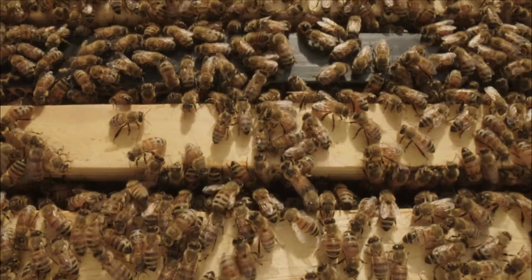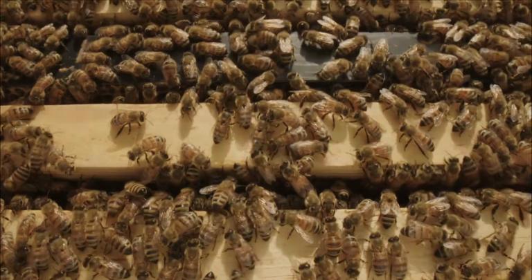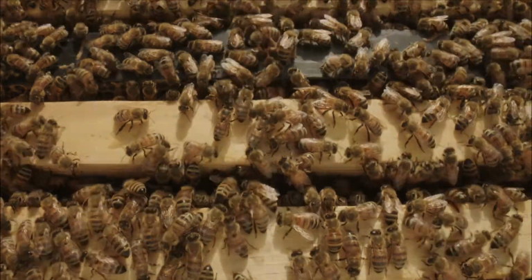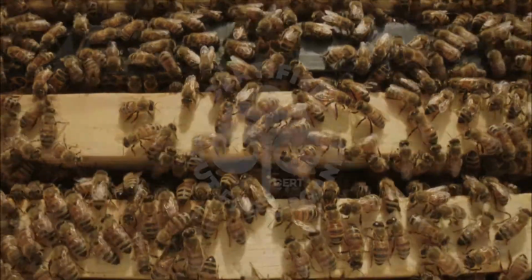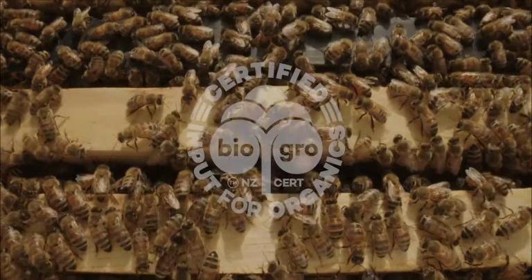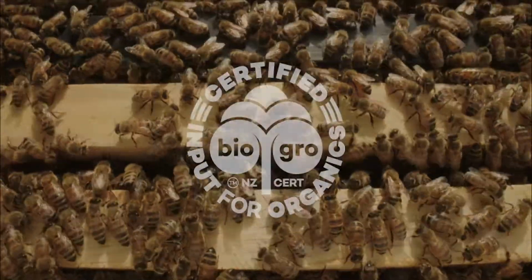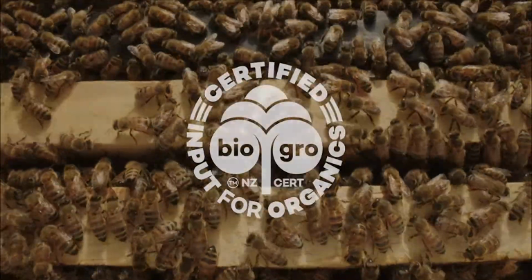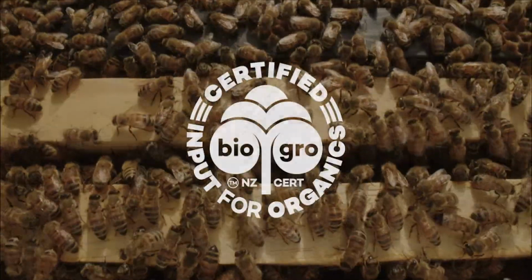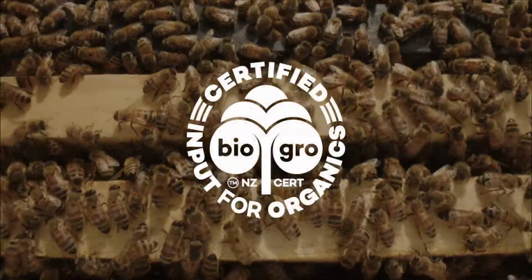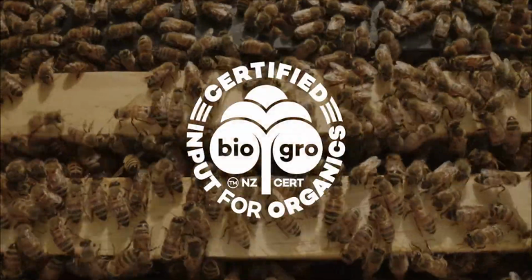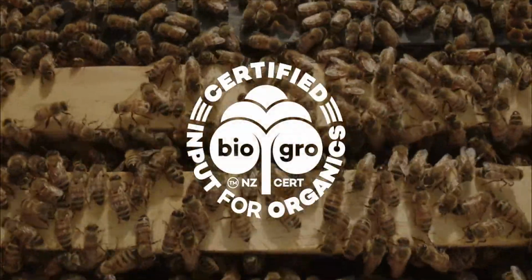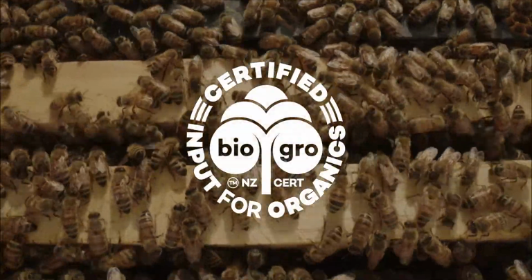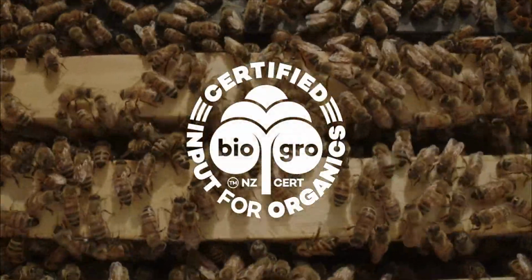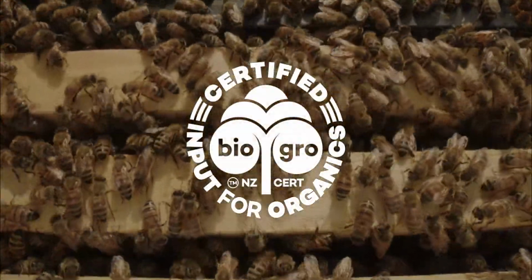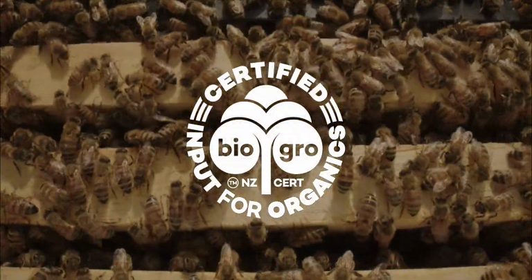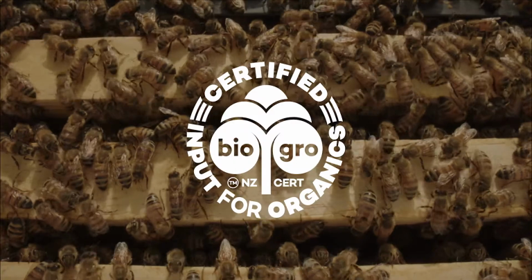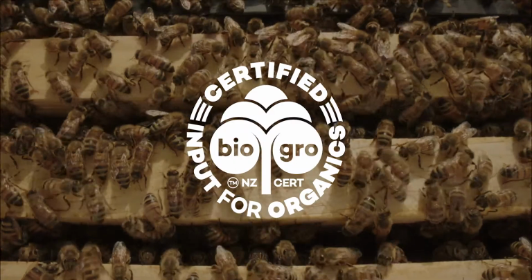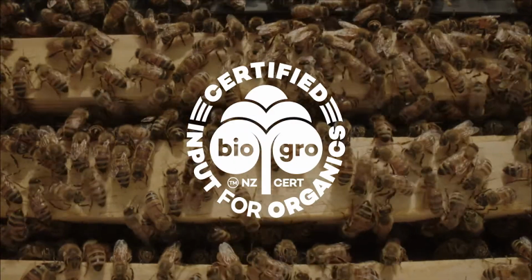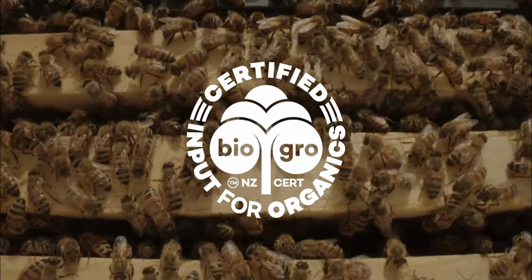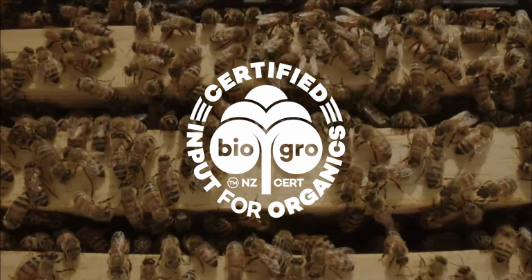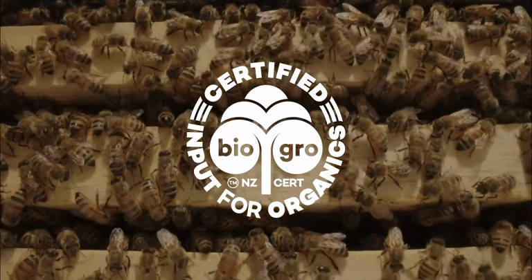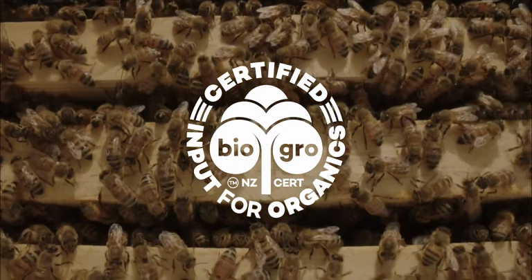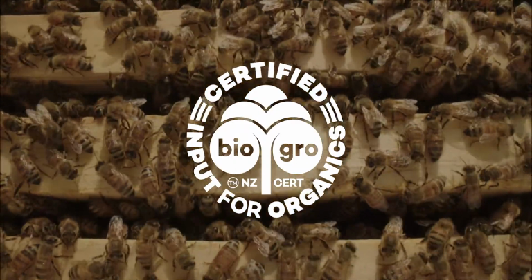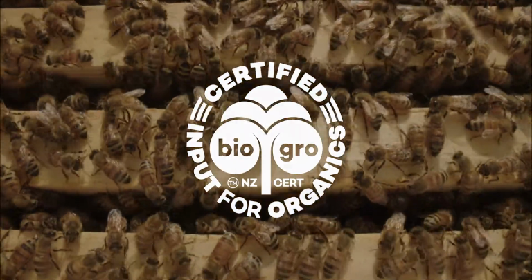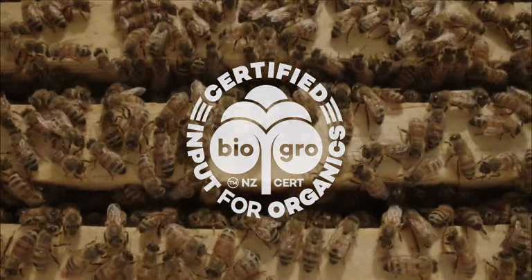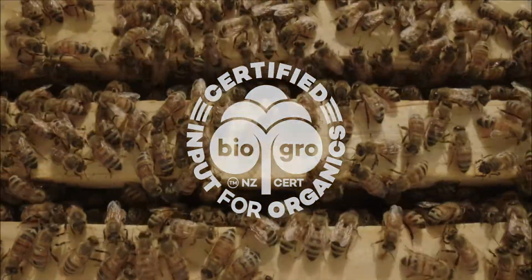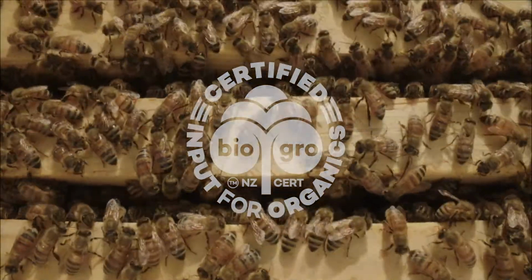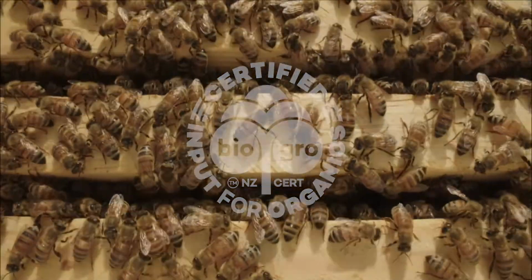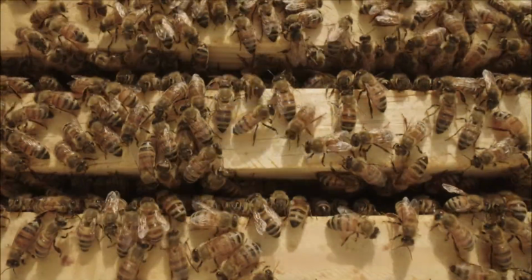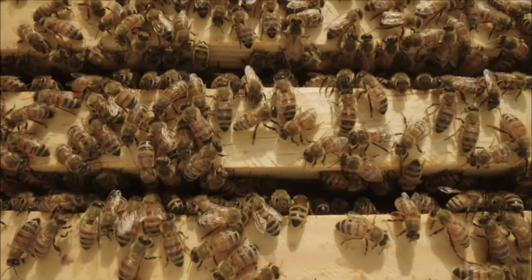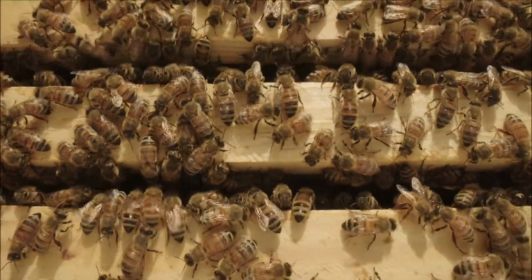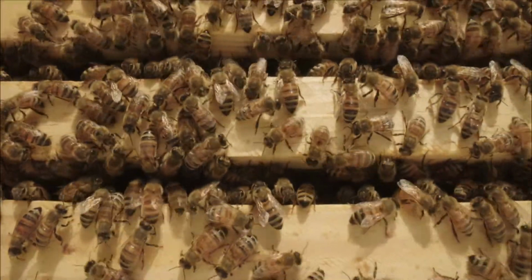As an organically certified product, beekeepers can rely on Formic Pro to be used safely during the honey flow without the risk of residues.